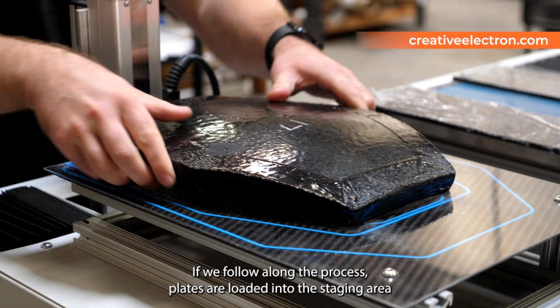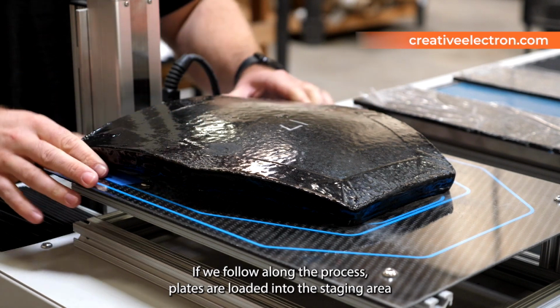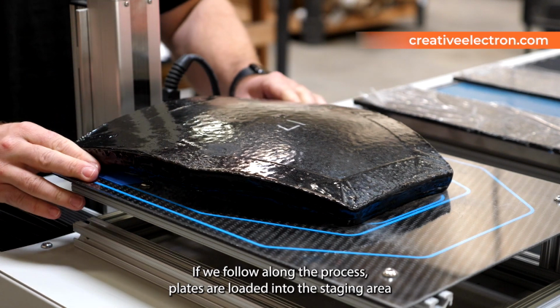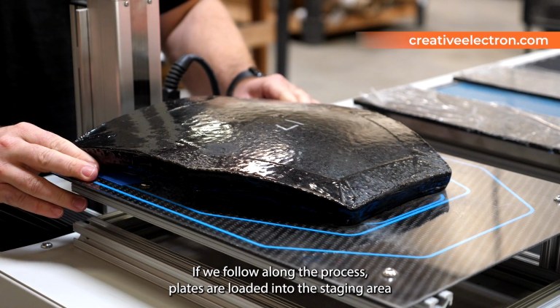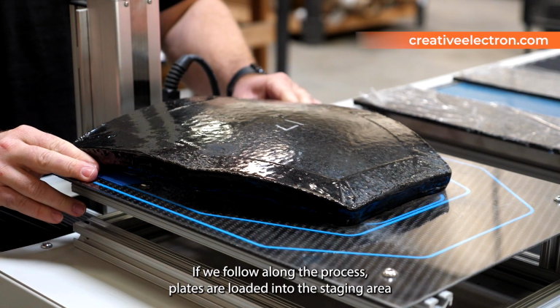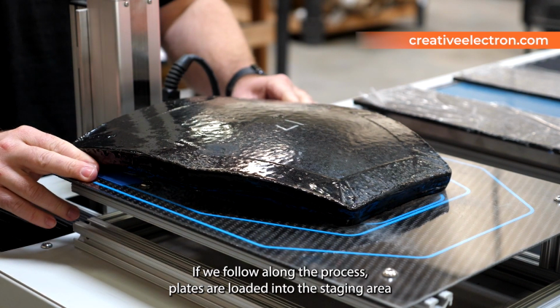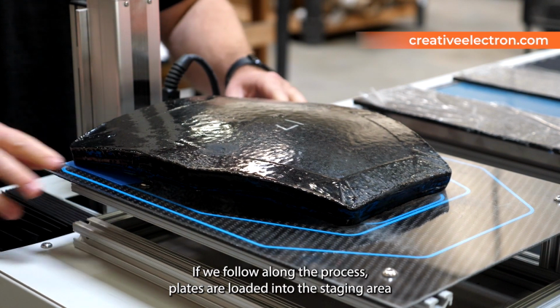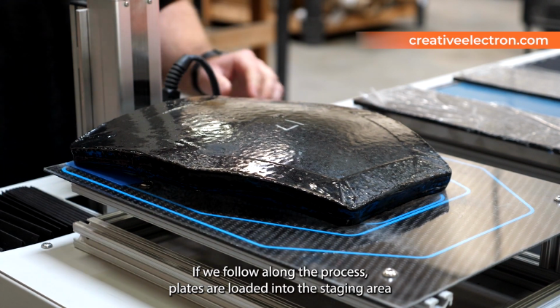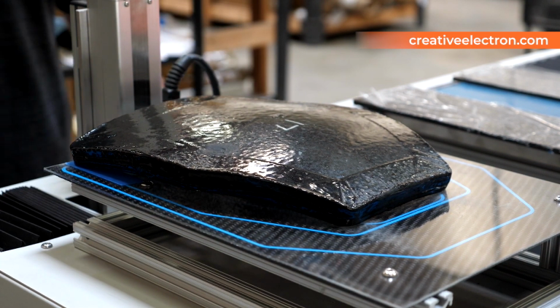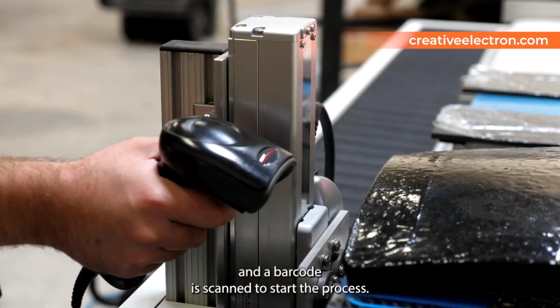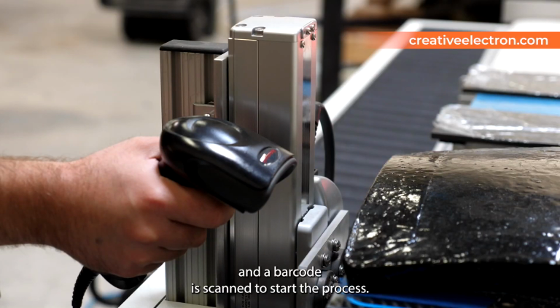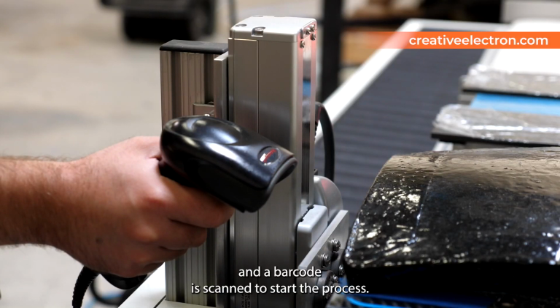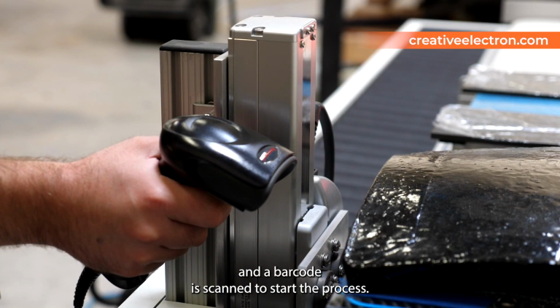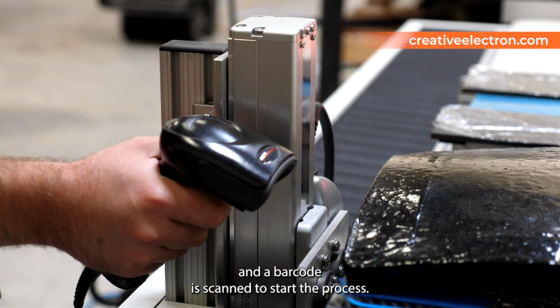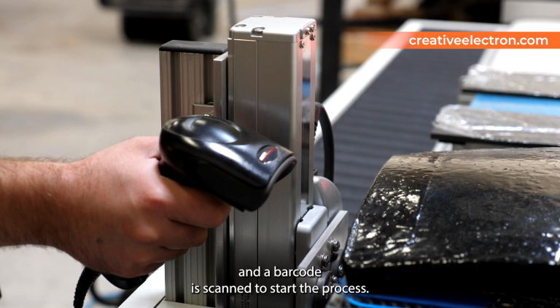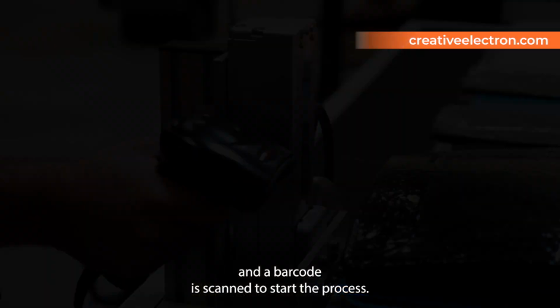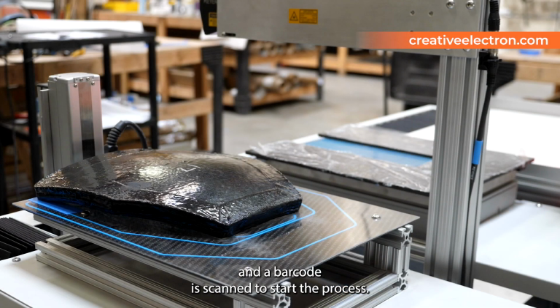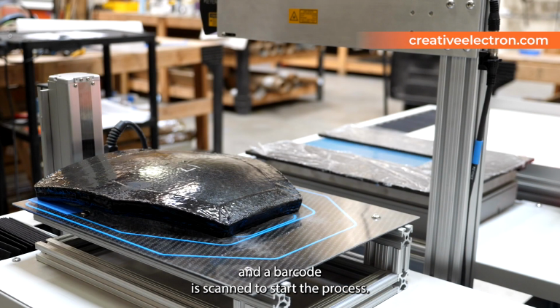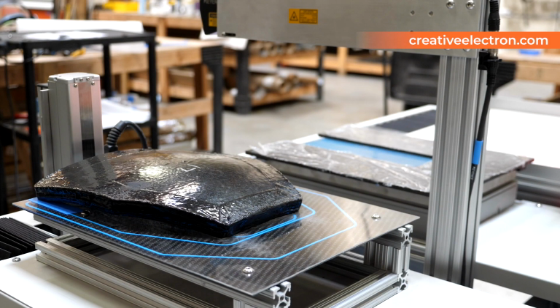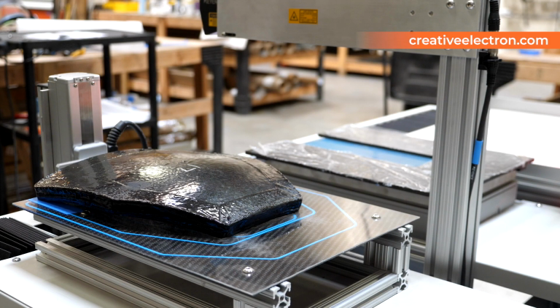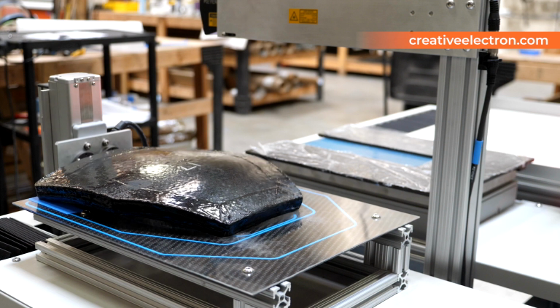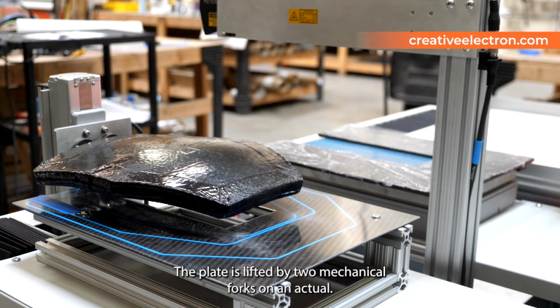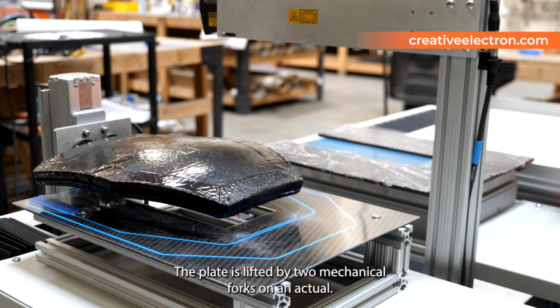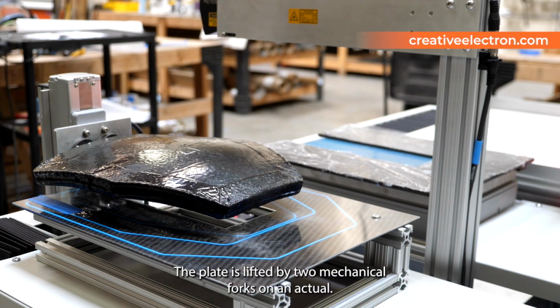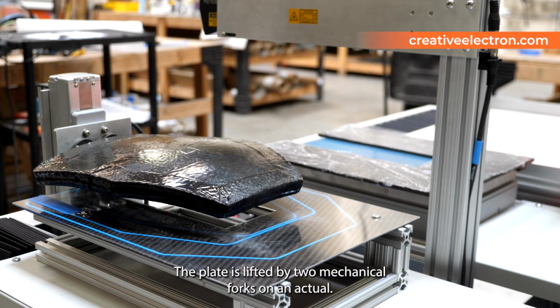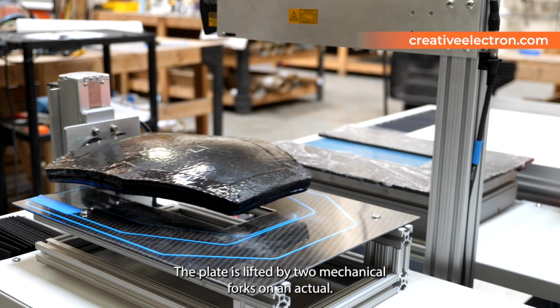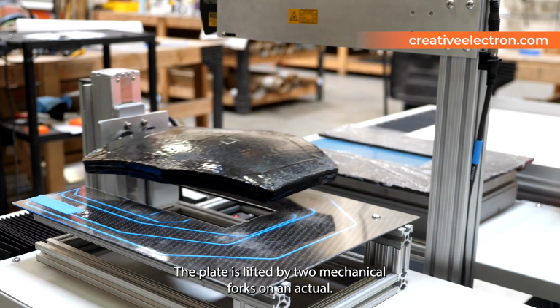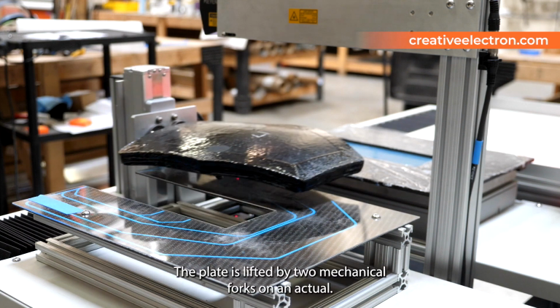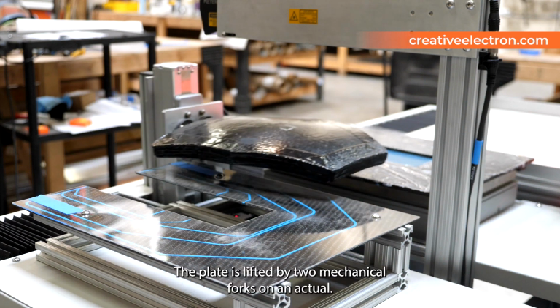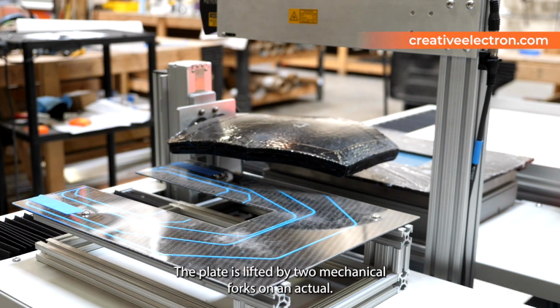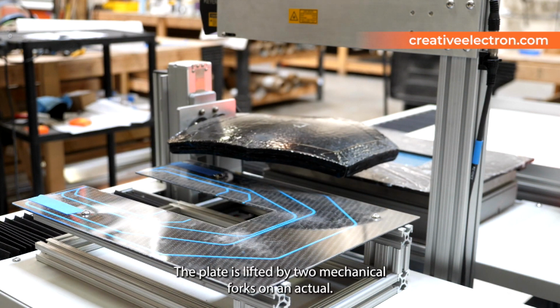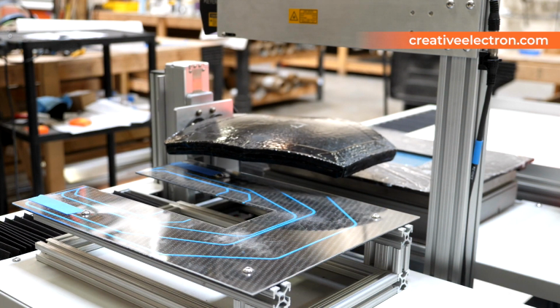If we follow along the process, plates are loaded into the staging area and a barcode is scanned to start the process. The plate is then lifted by two mechanical forks on an actuator.